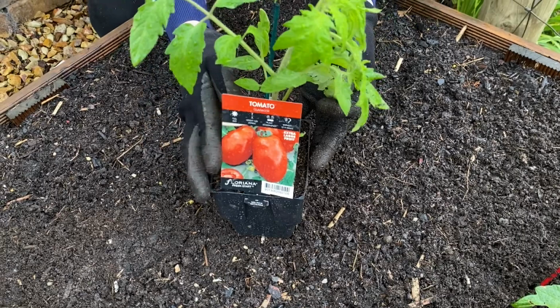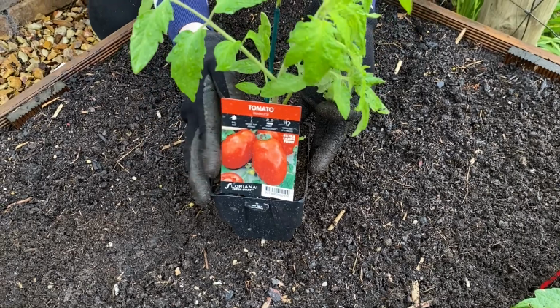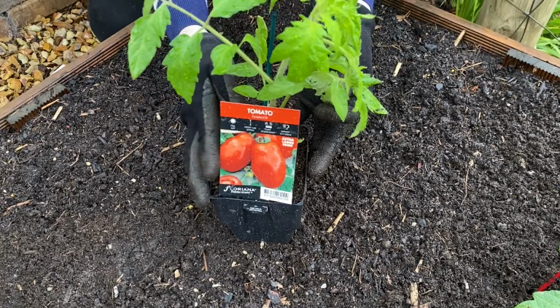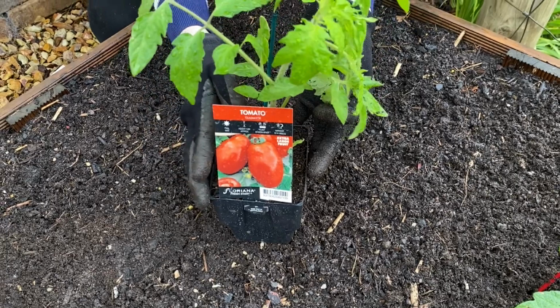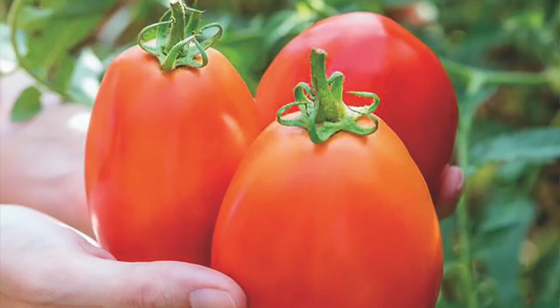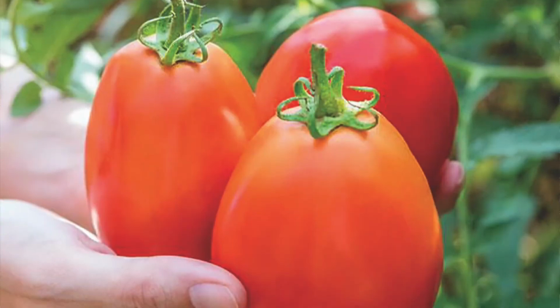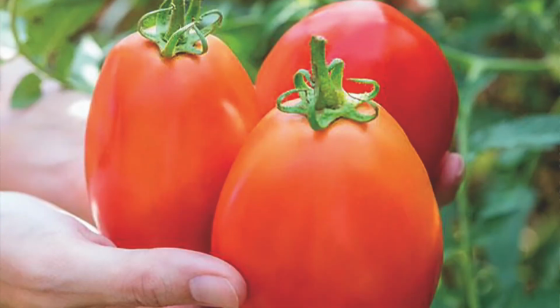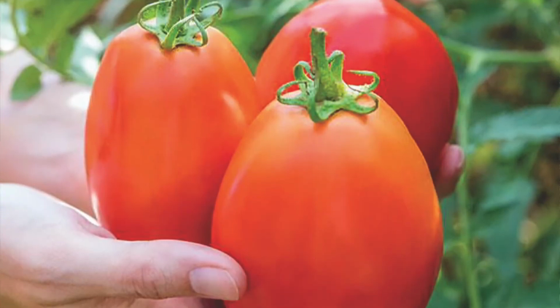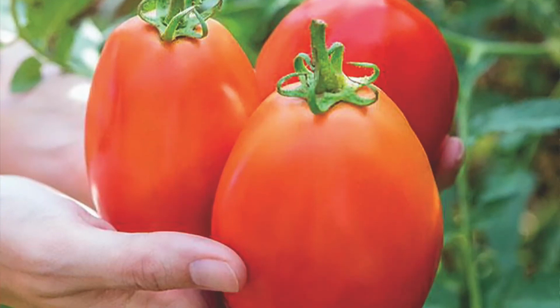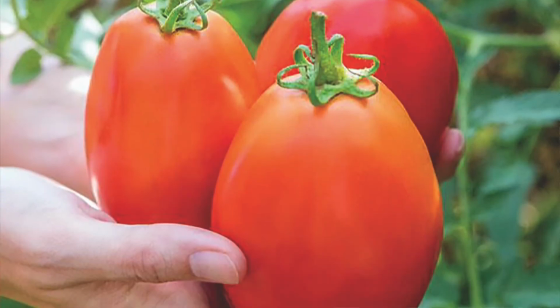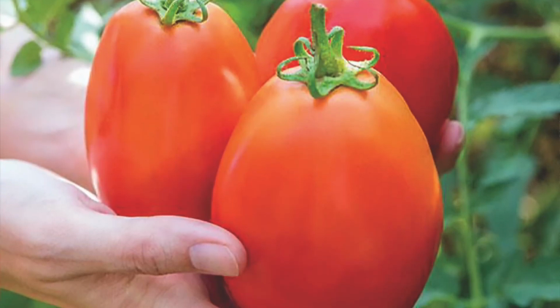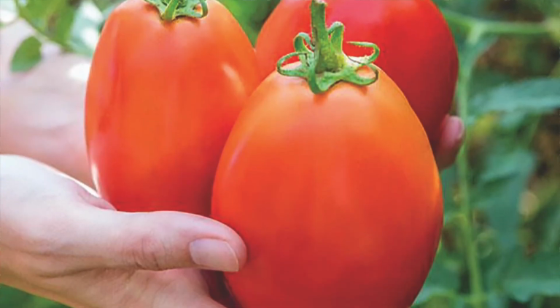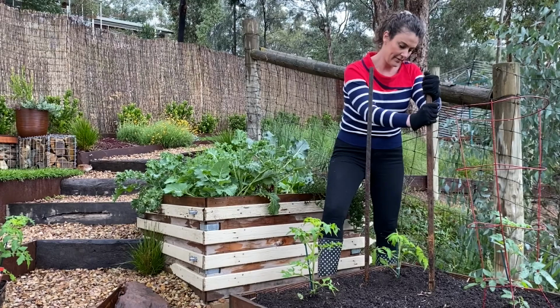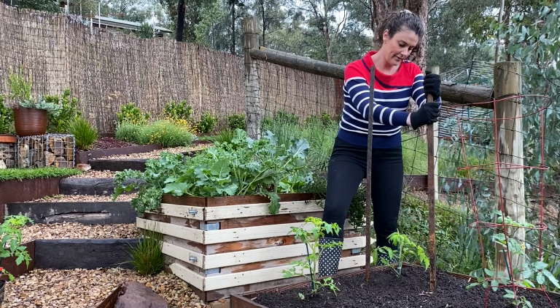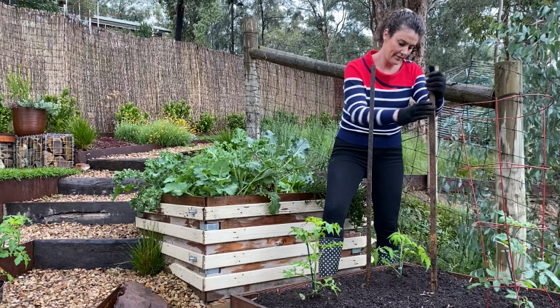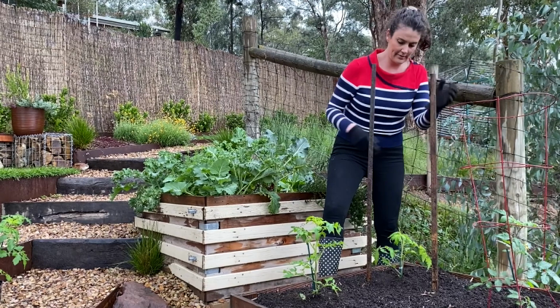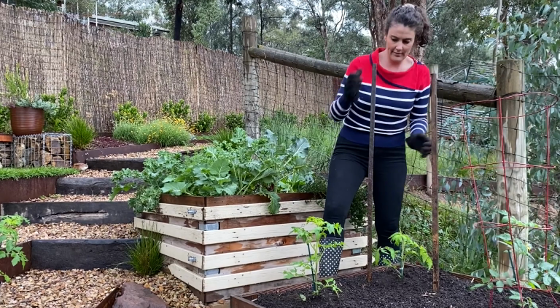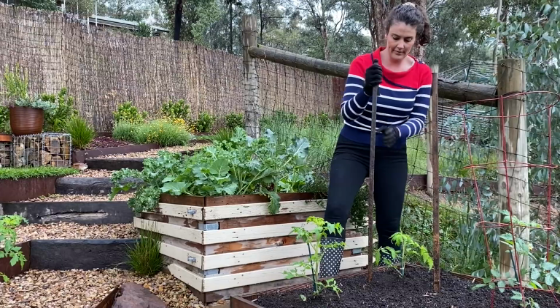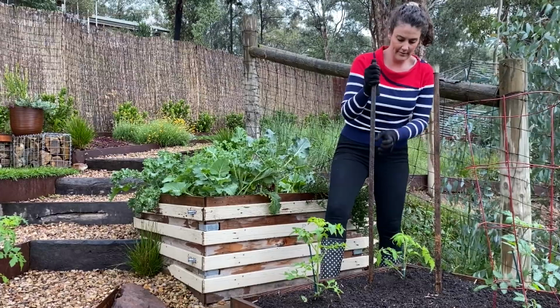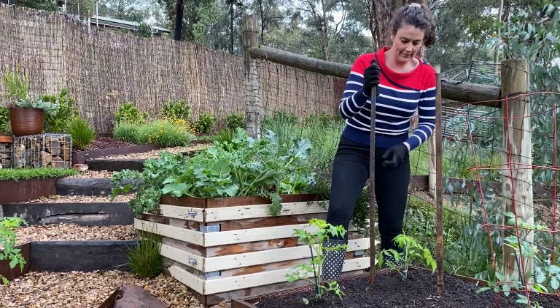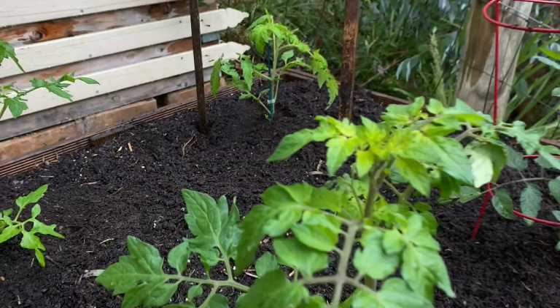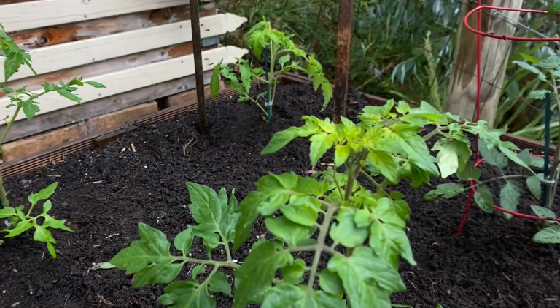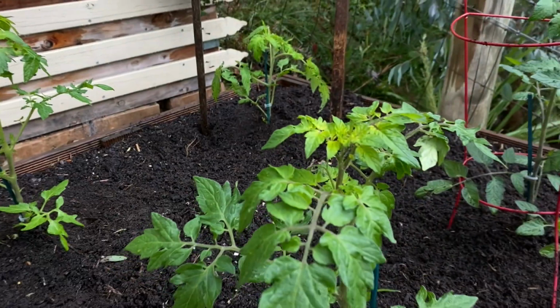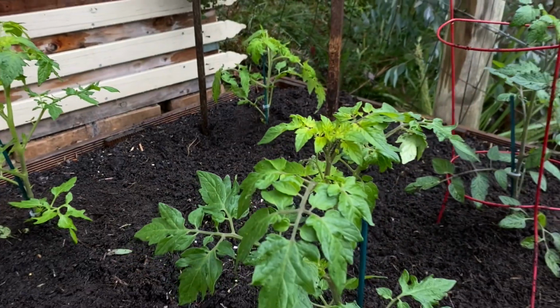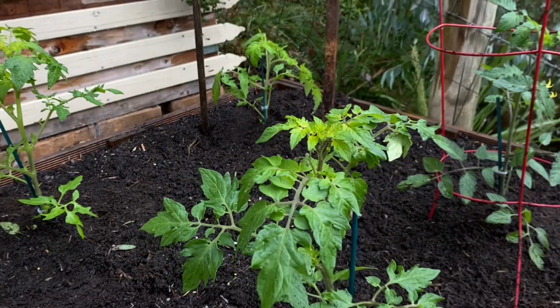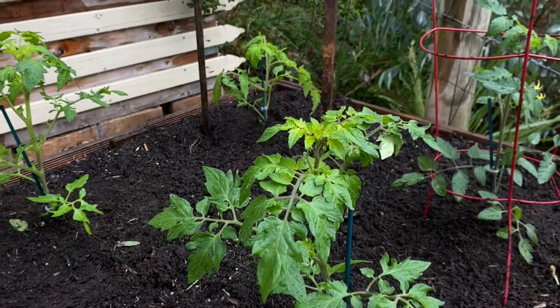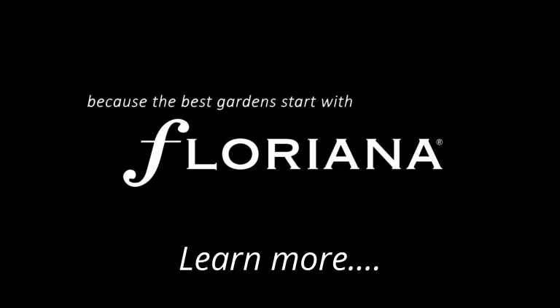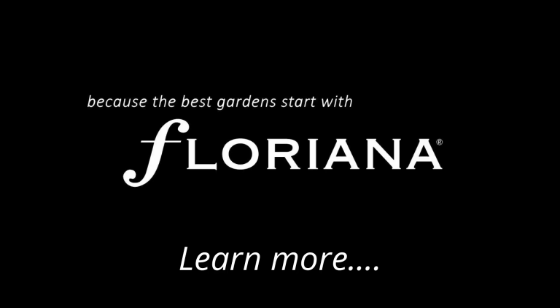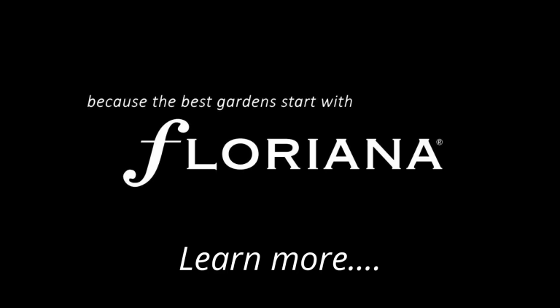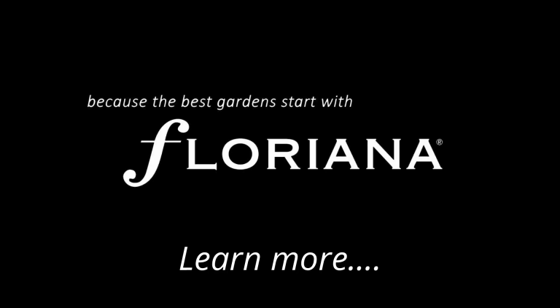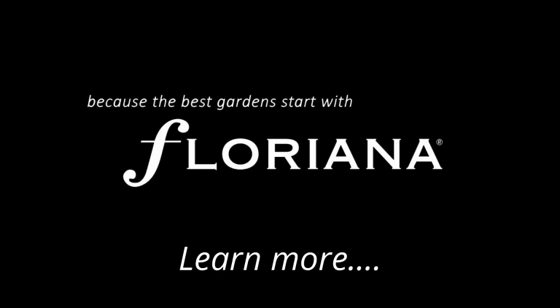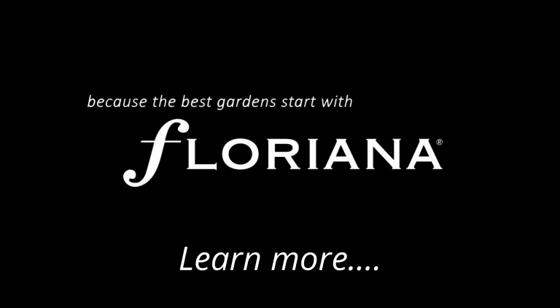And sauce makers, plant Tomato Gladiator. Its Roma-shaped tomatoes are perfect for tasty tomato sauces.